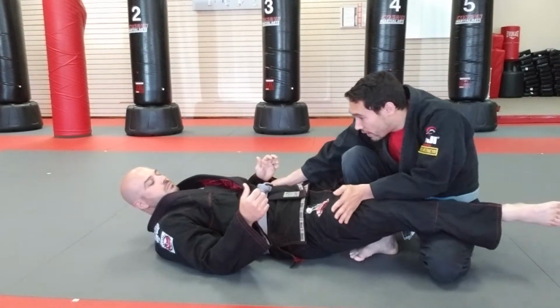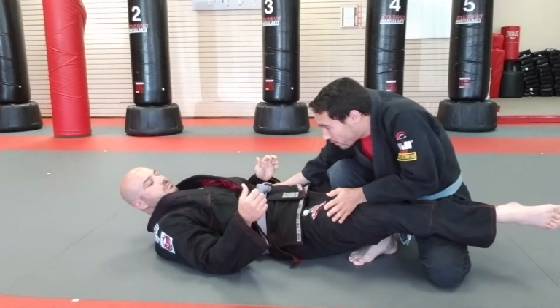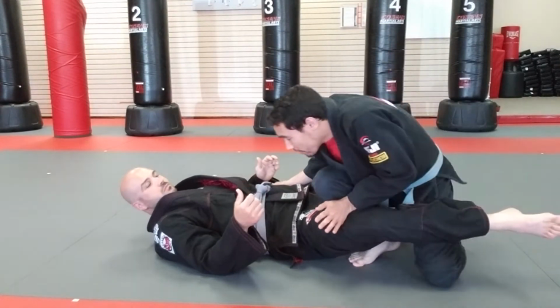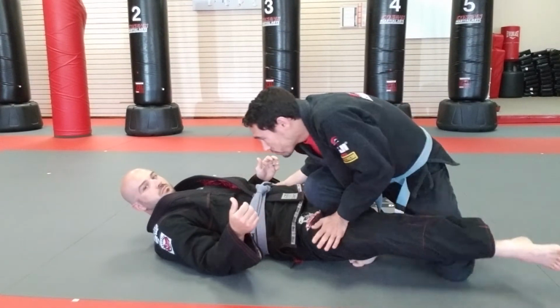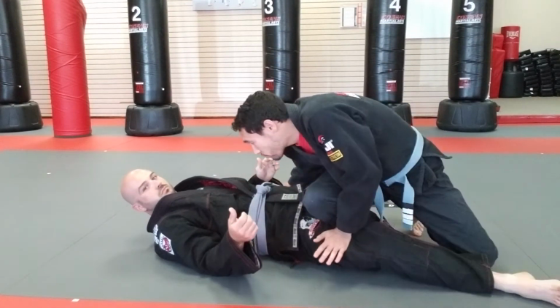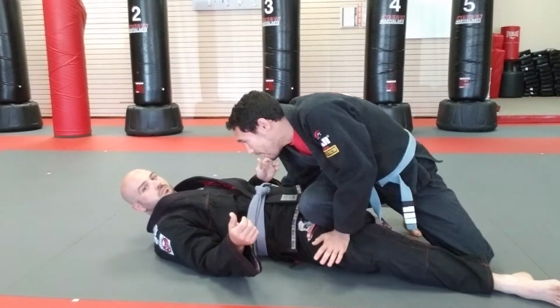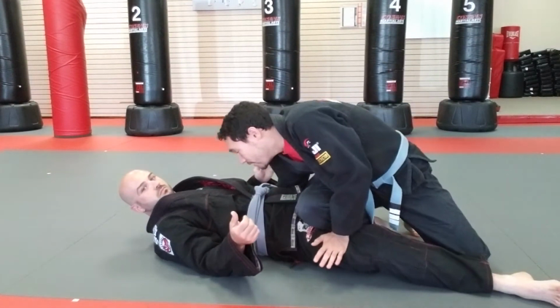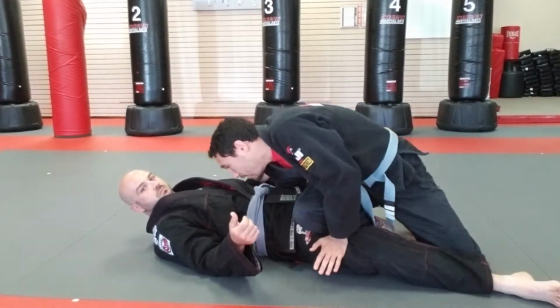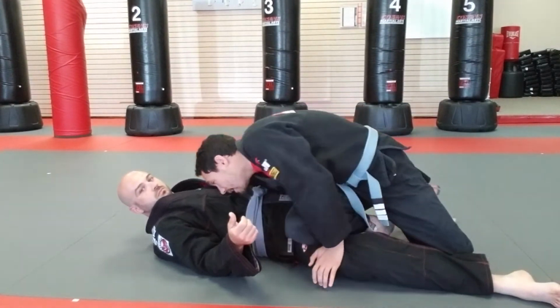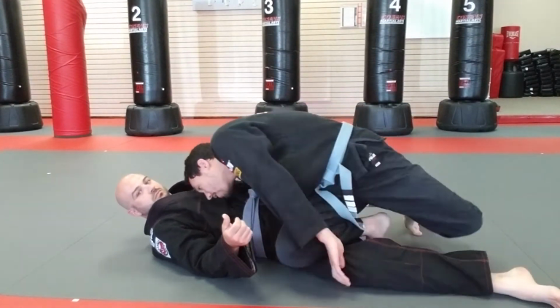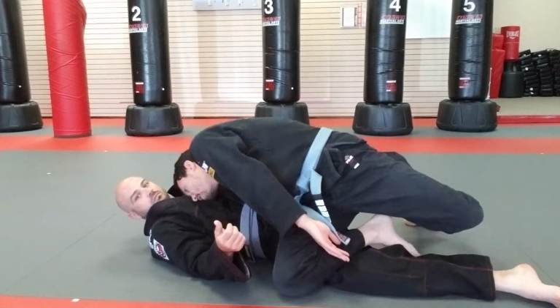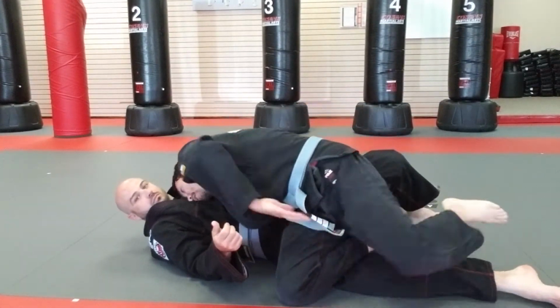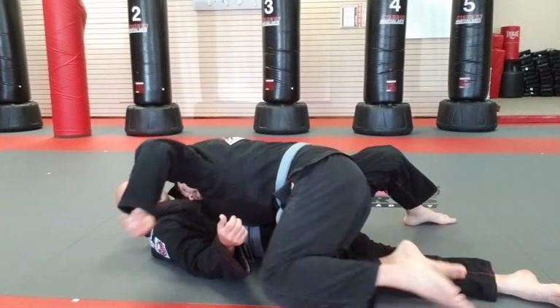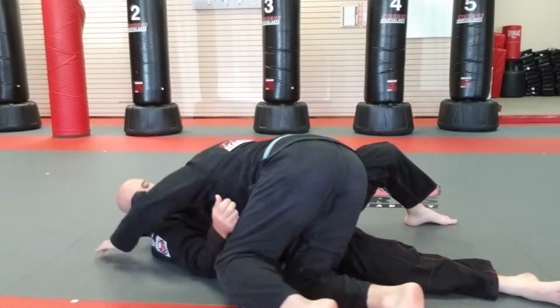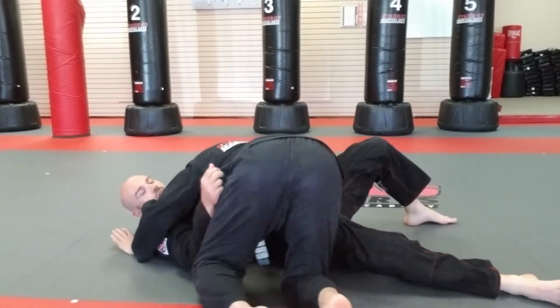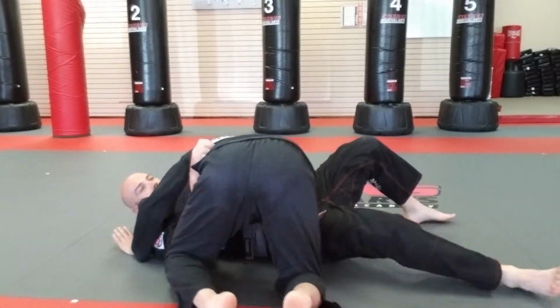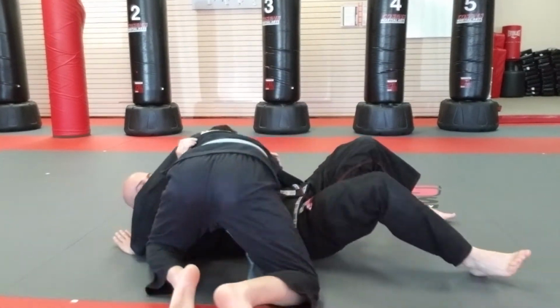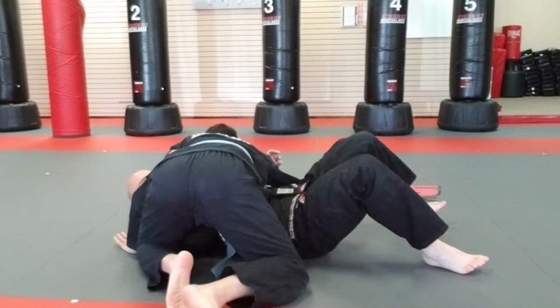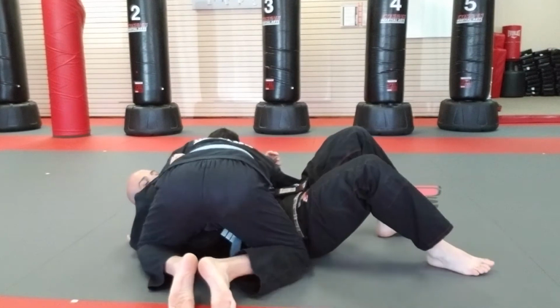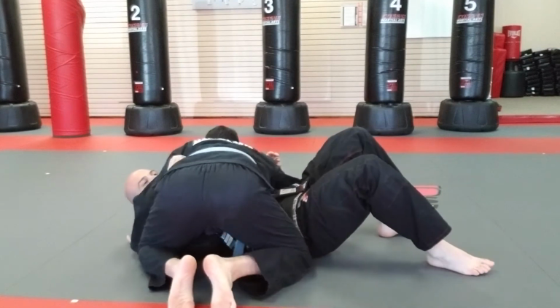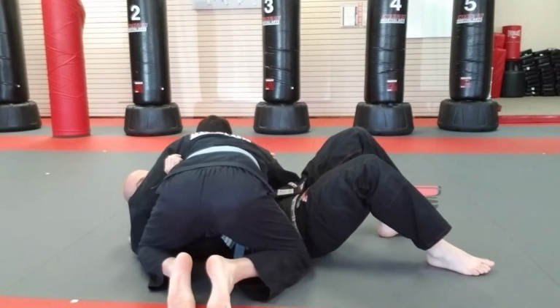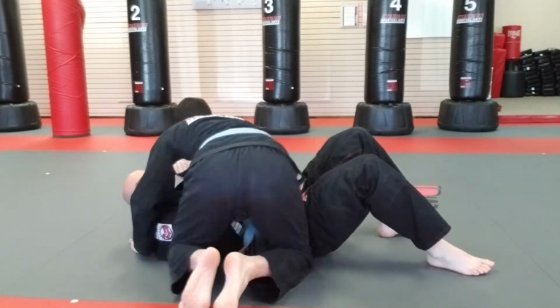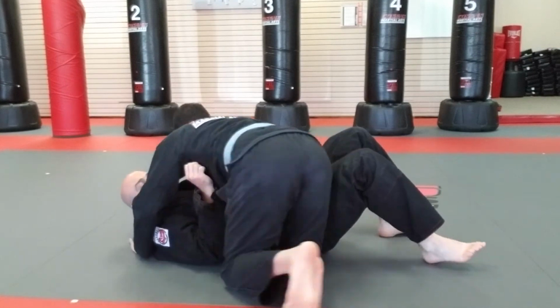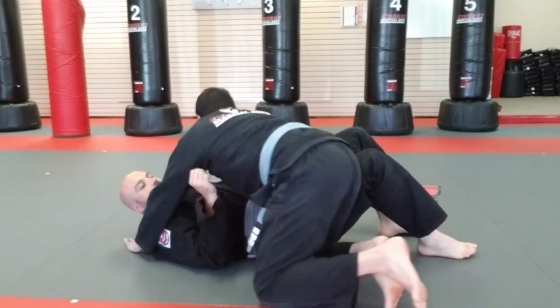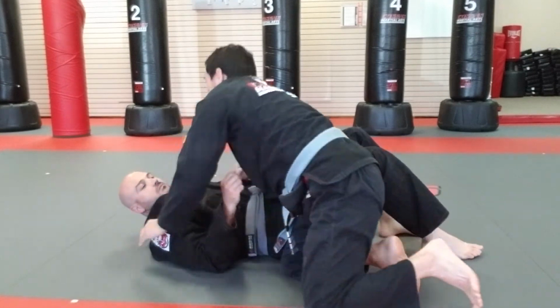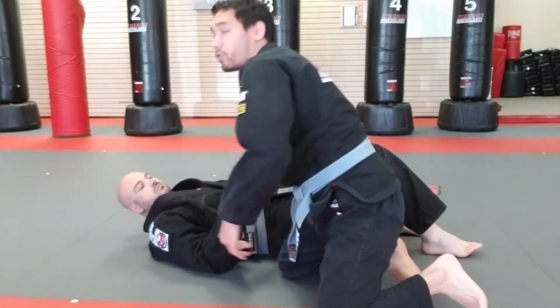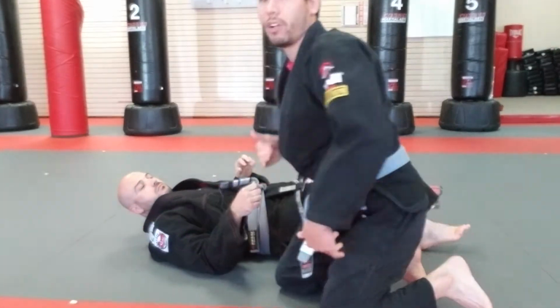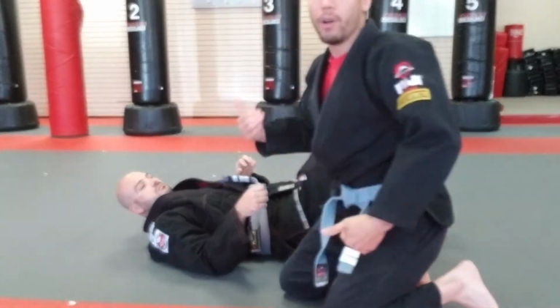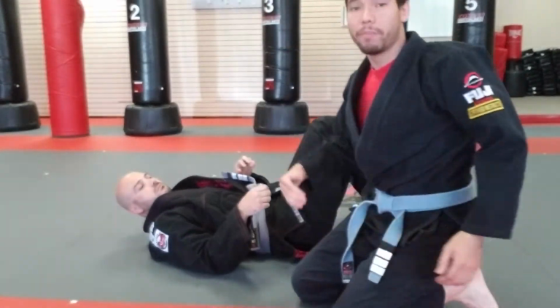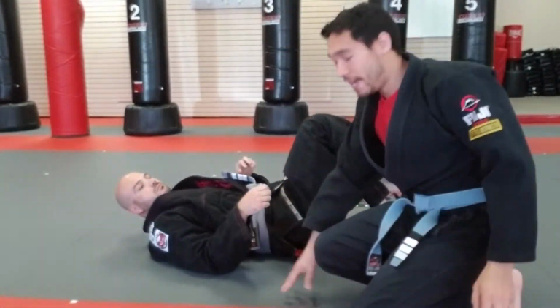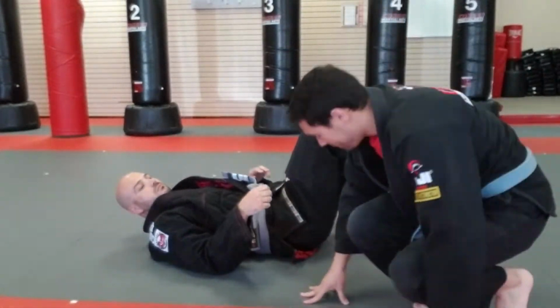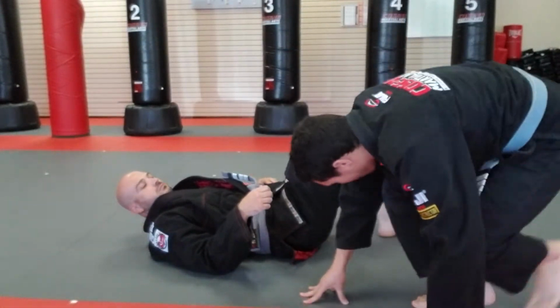So I drive the knee down, cut off to the side, and go into side control with my head down.